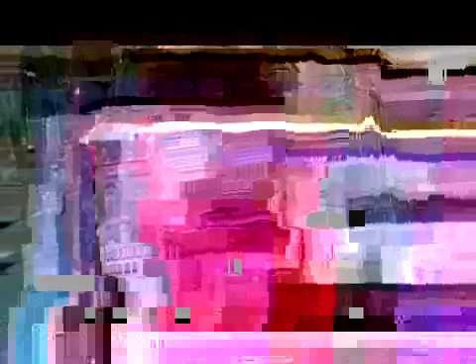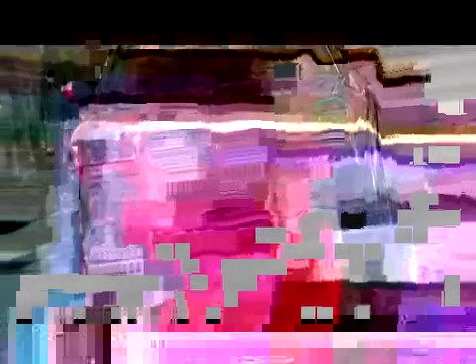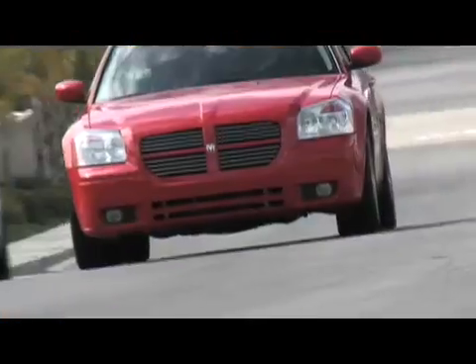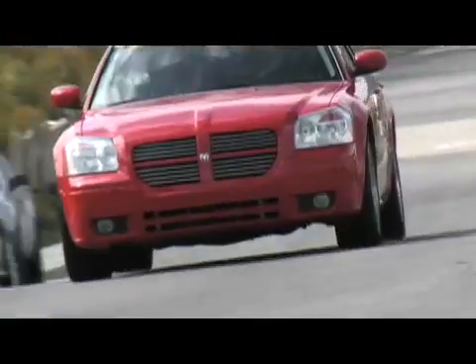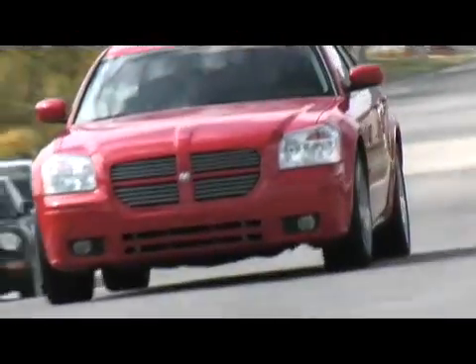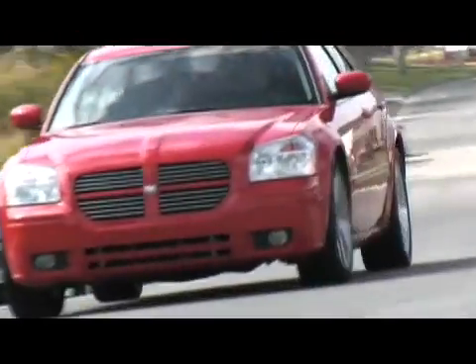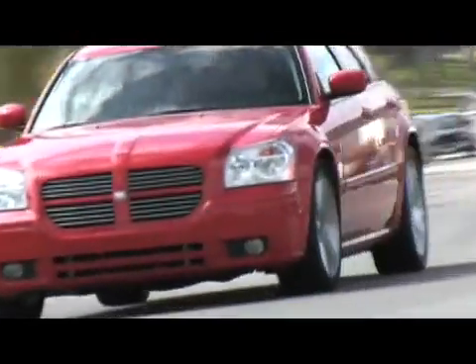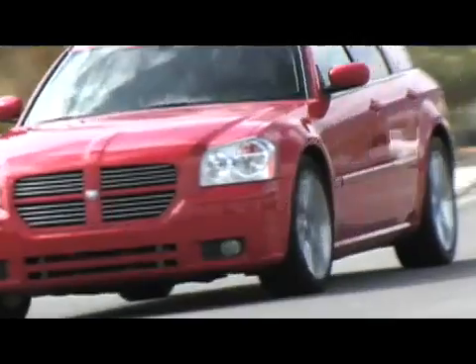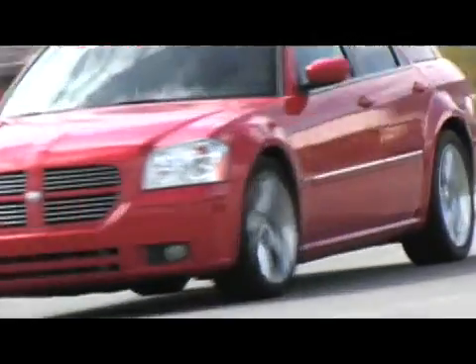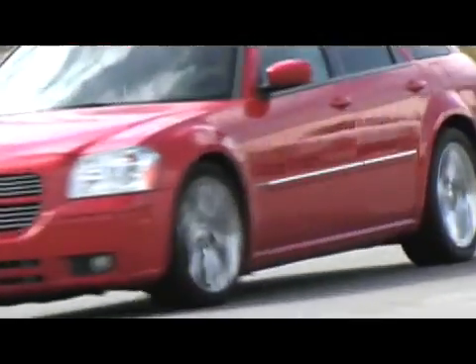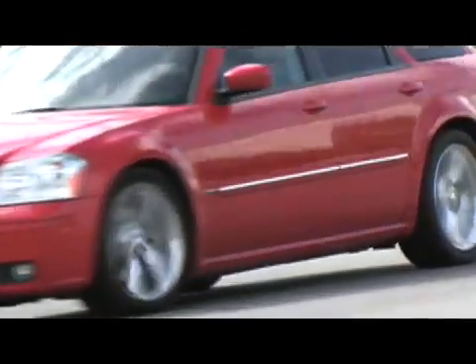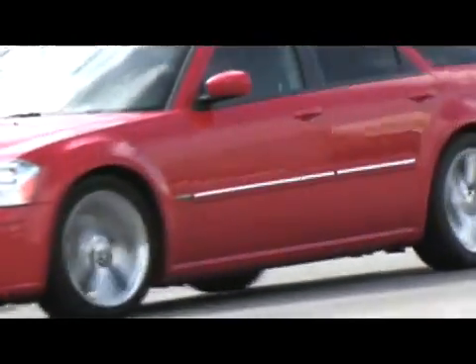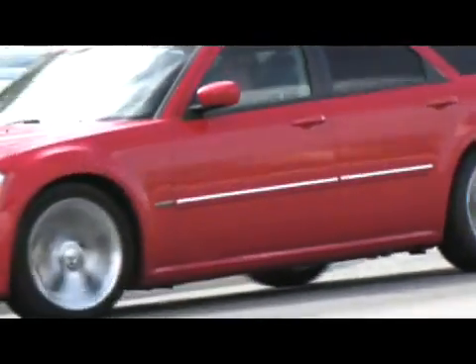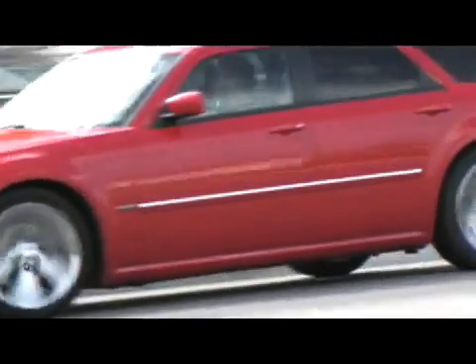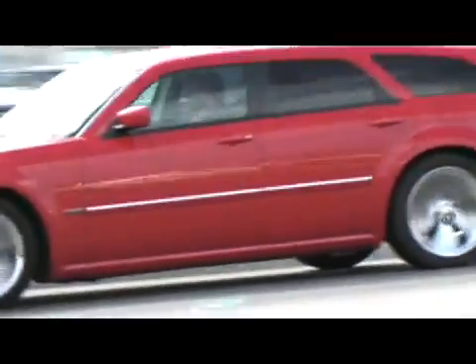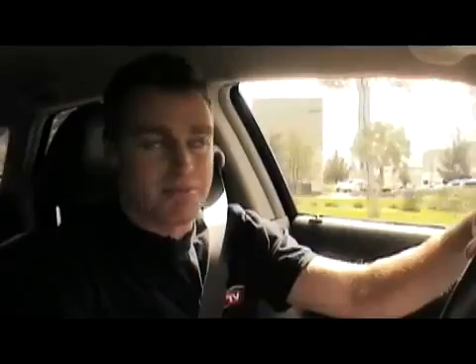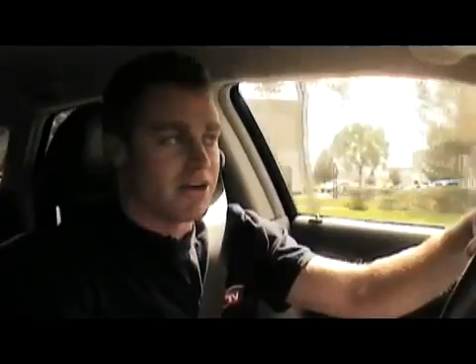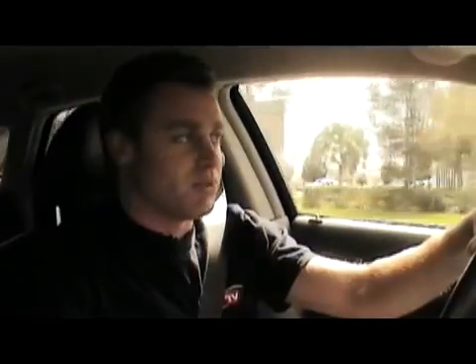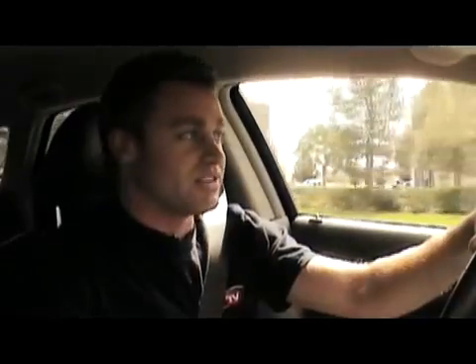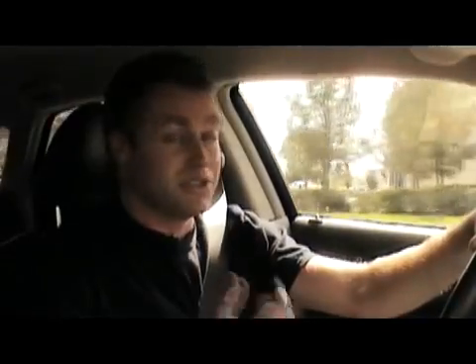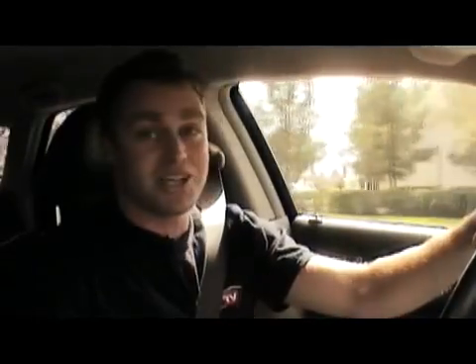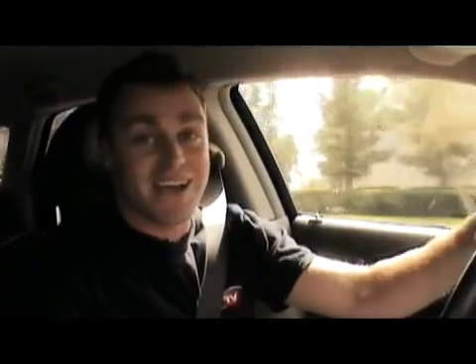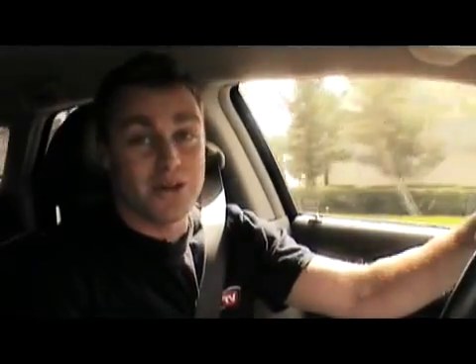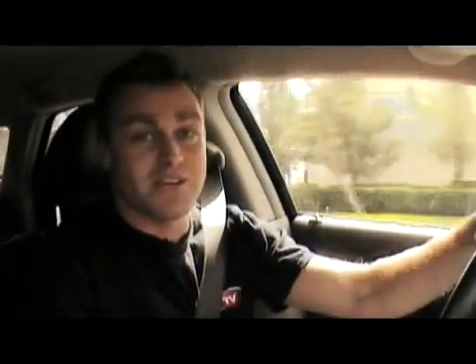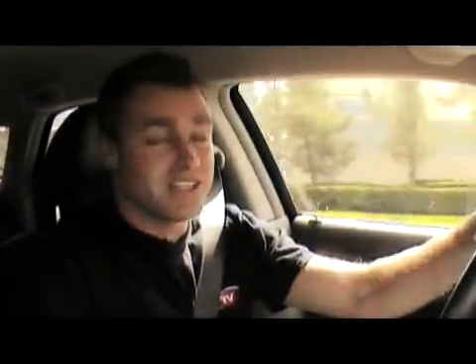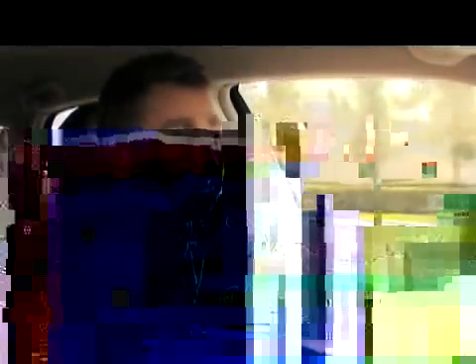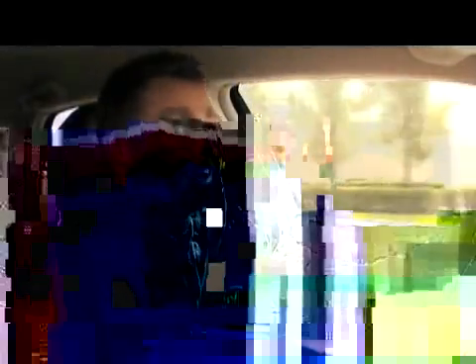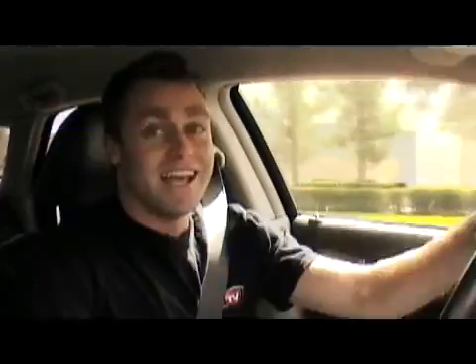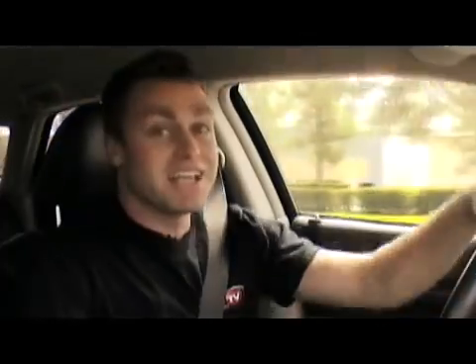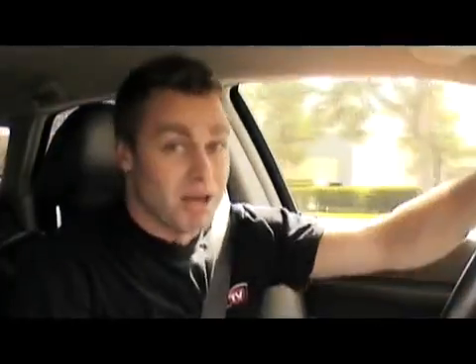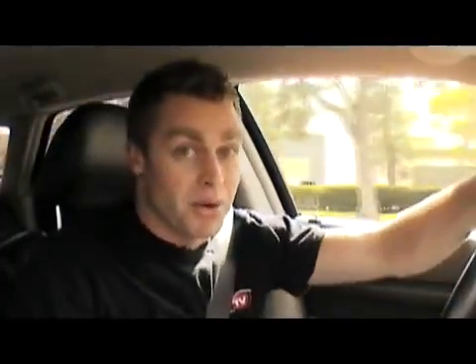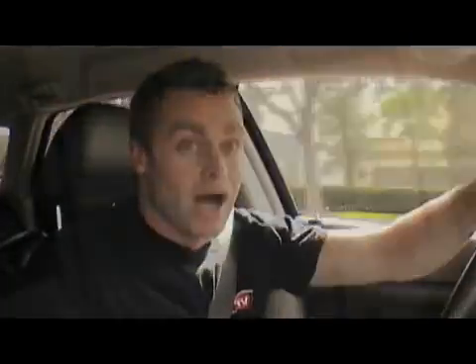Today we're going to show you the latest in wideband controllers from Innovate Motorsports, and when you check out all its features, it's going to blow you away.